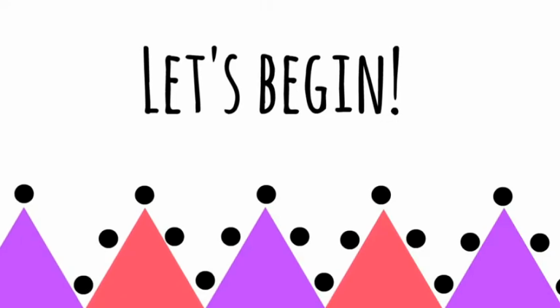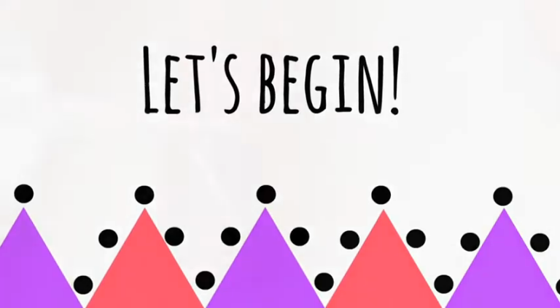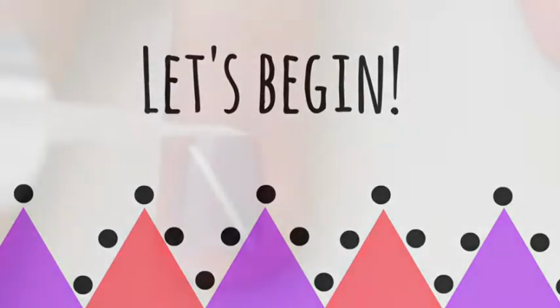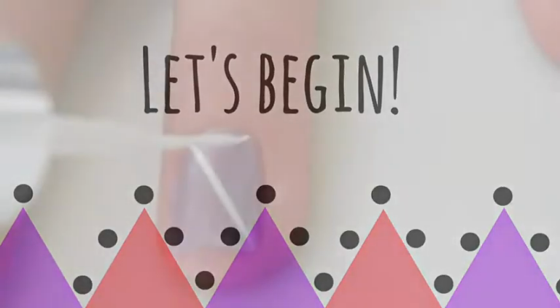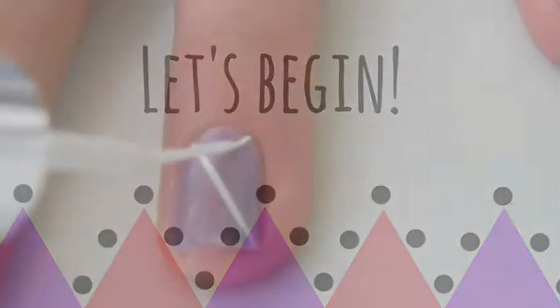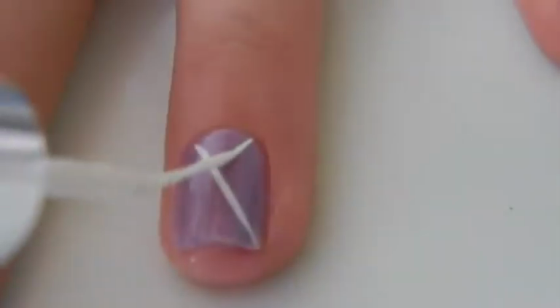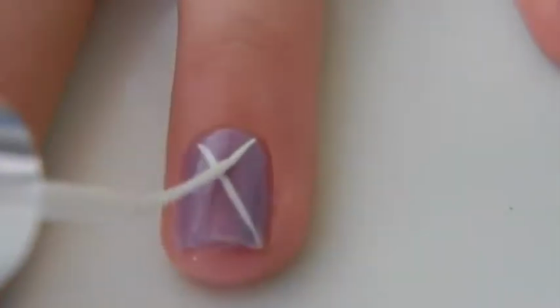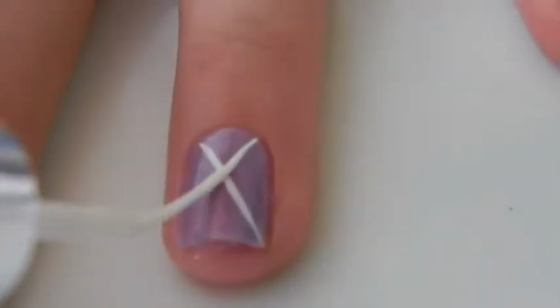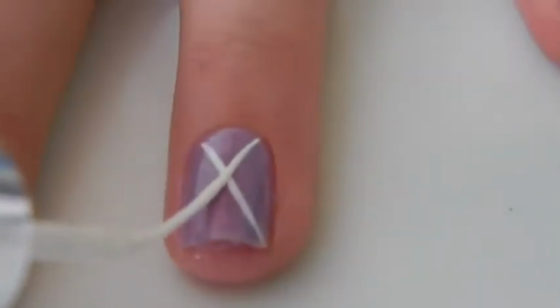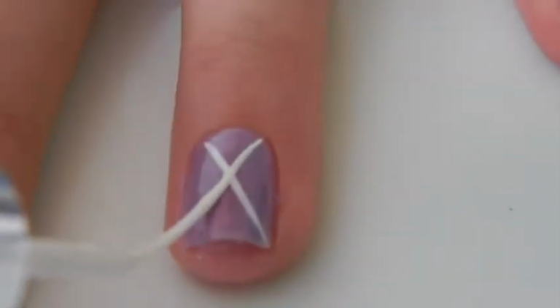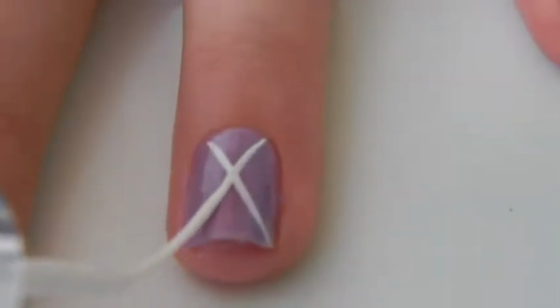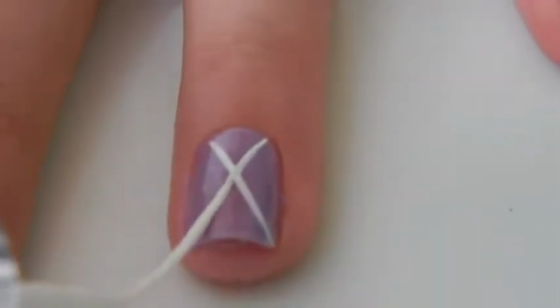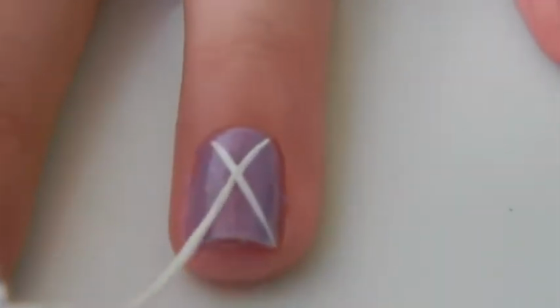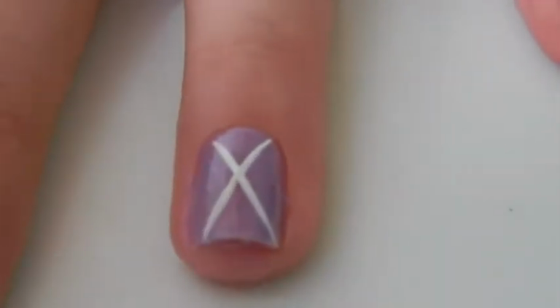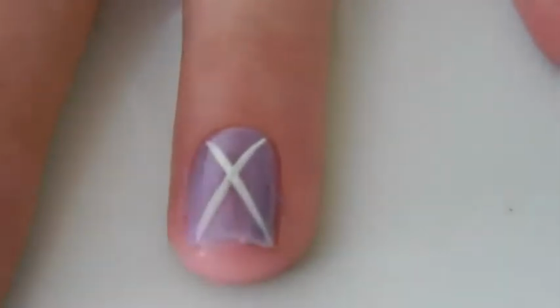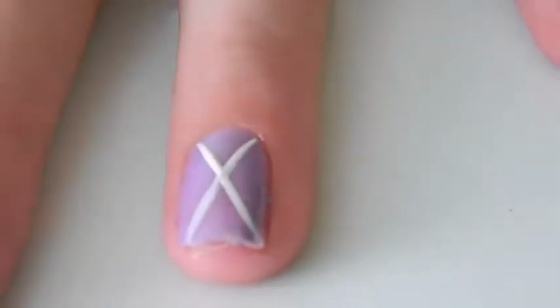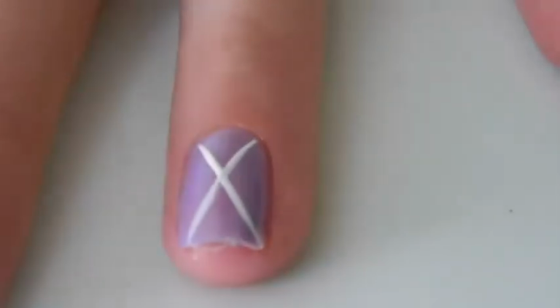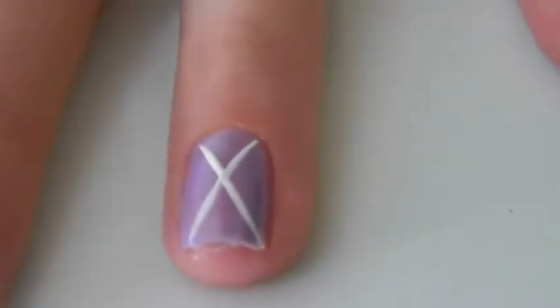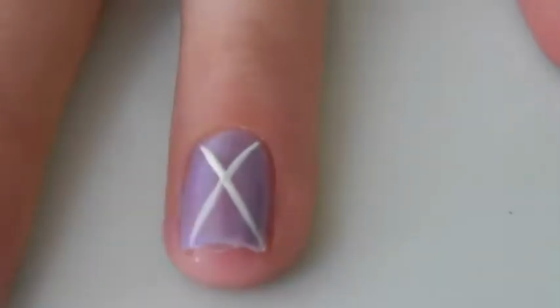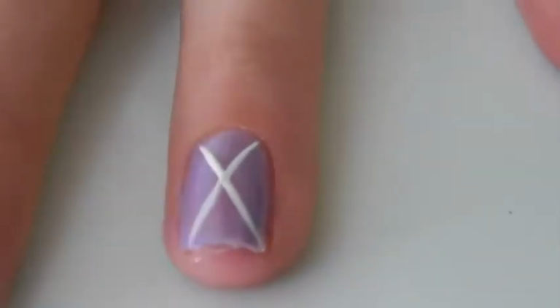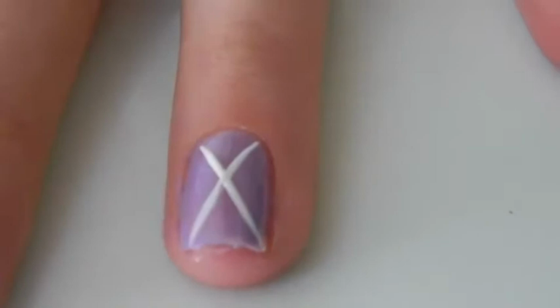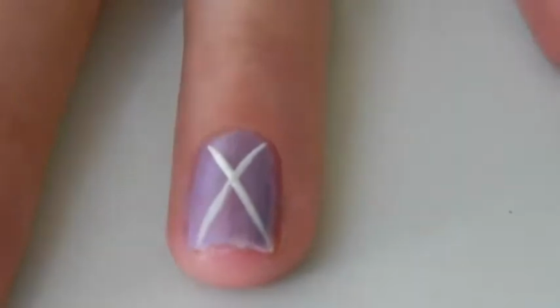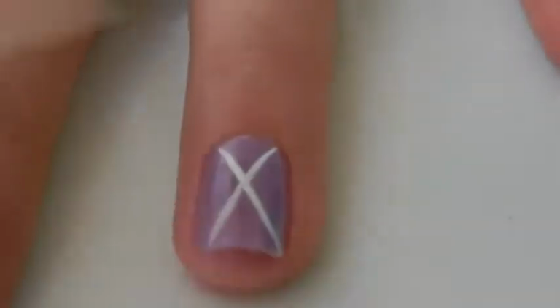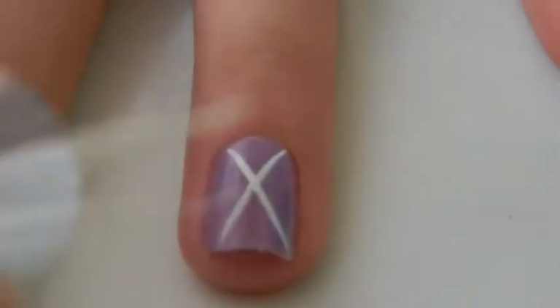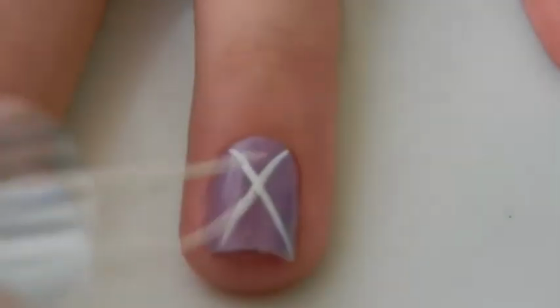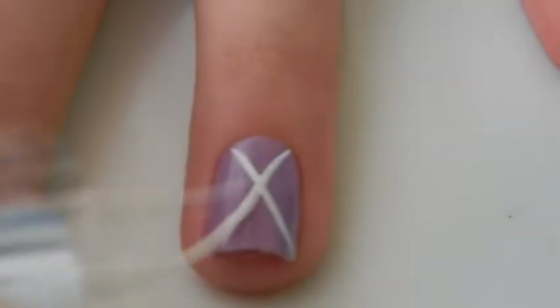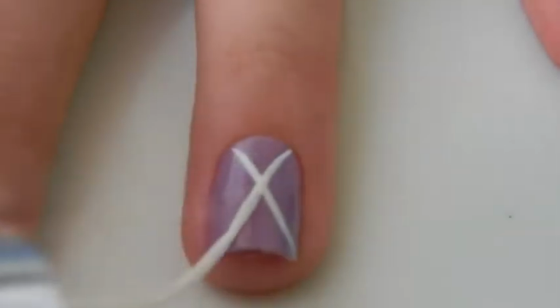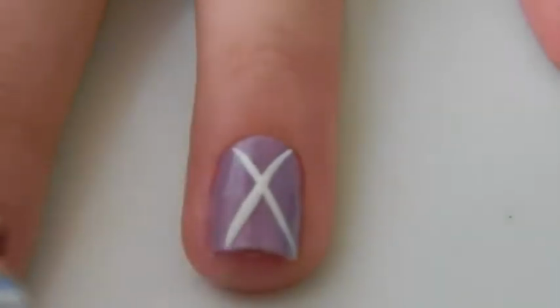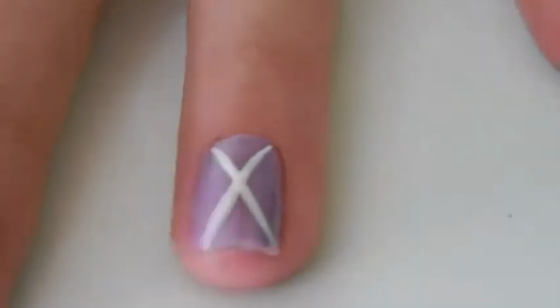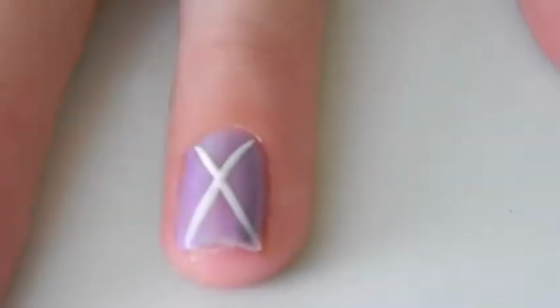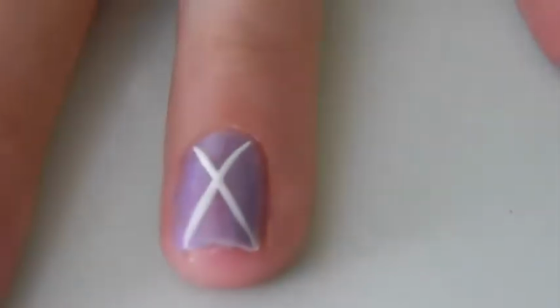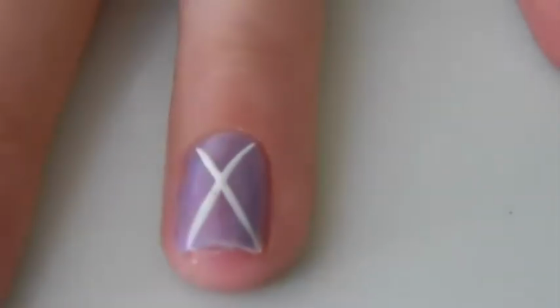Start by painting your nails purple and then using a white striper create an X over your nail and then just fill it in.